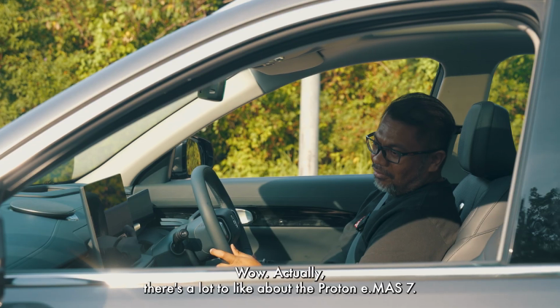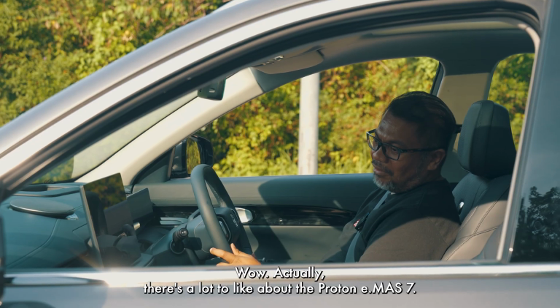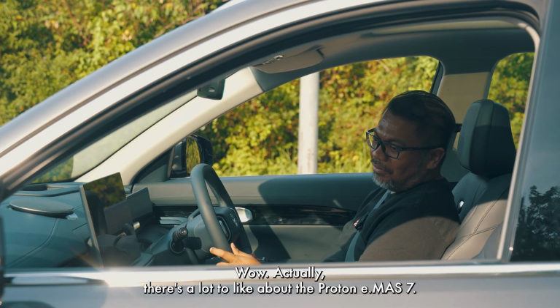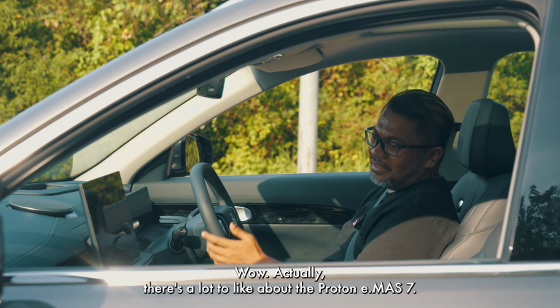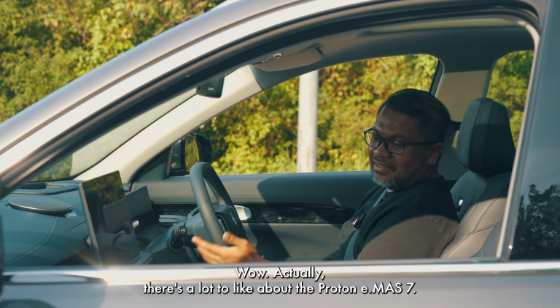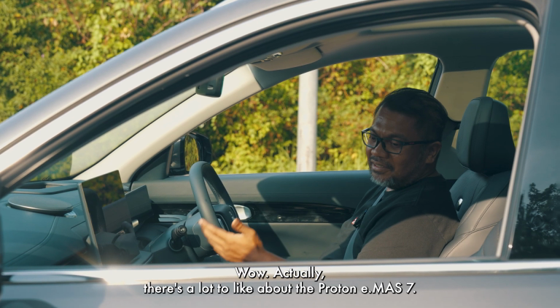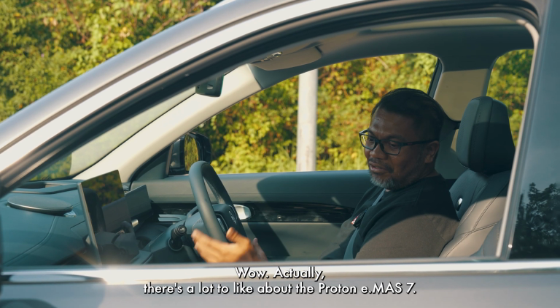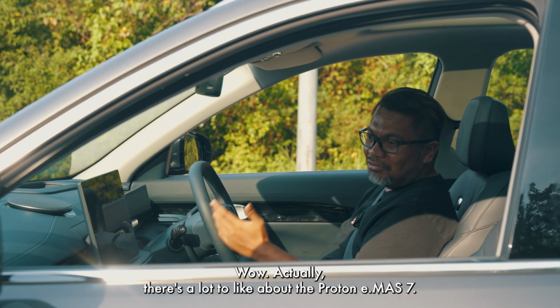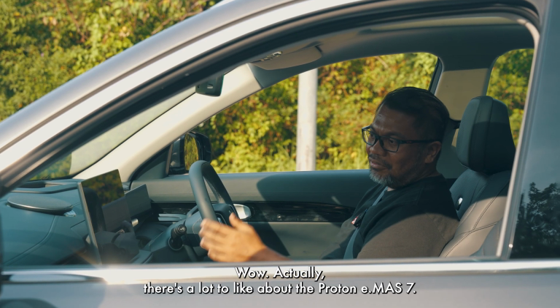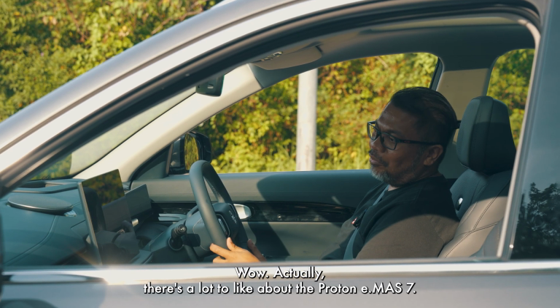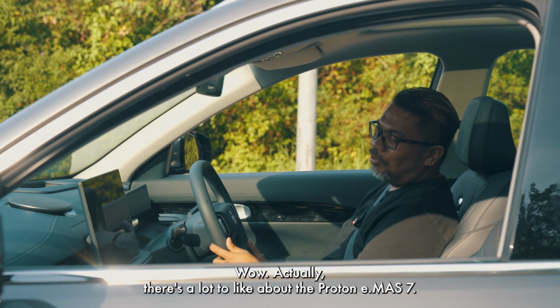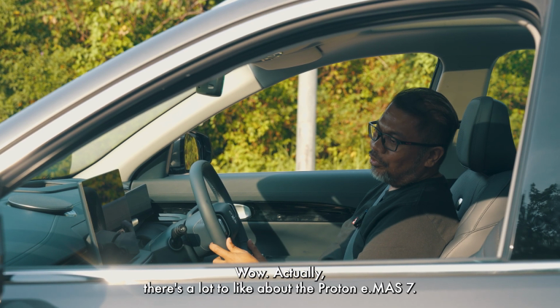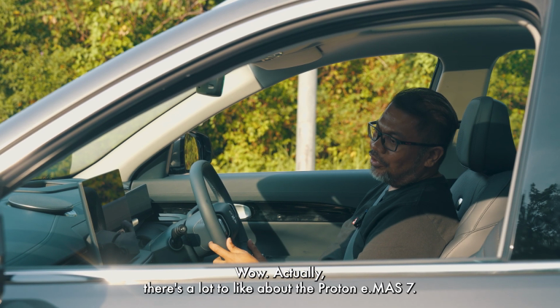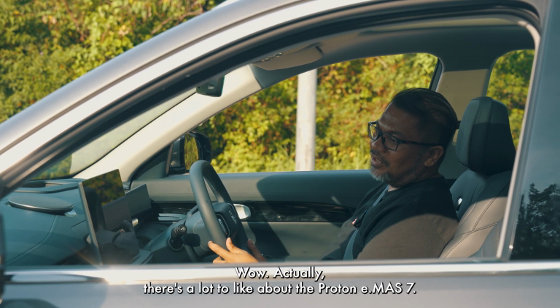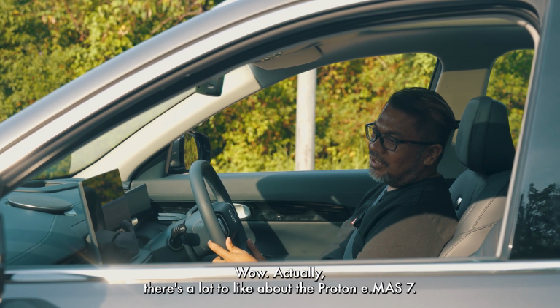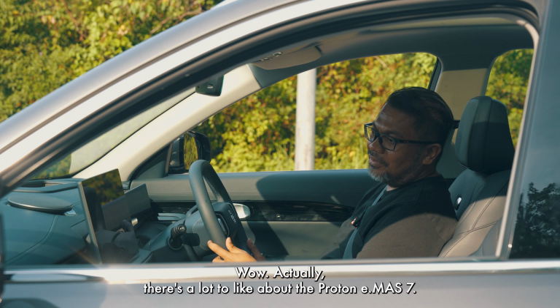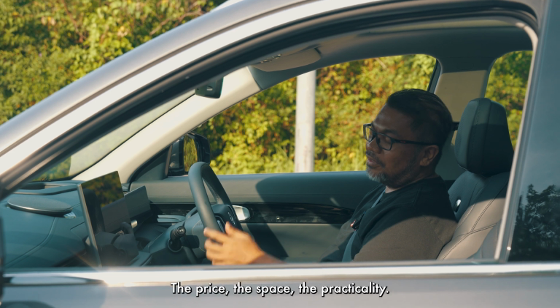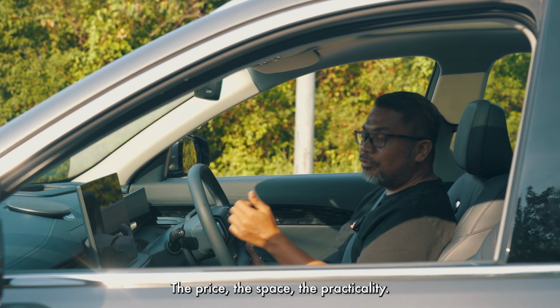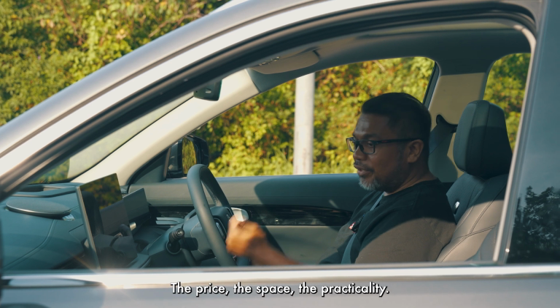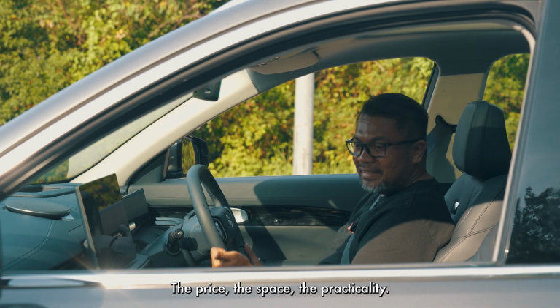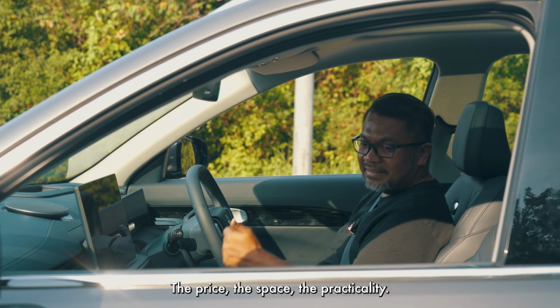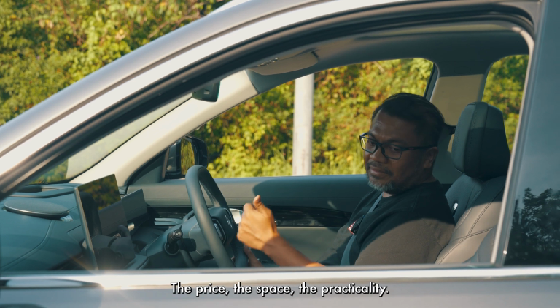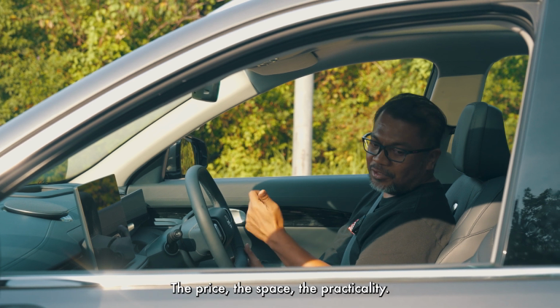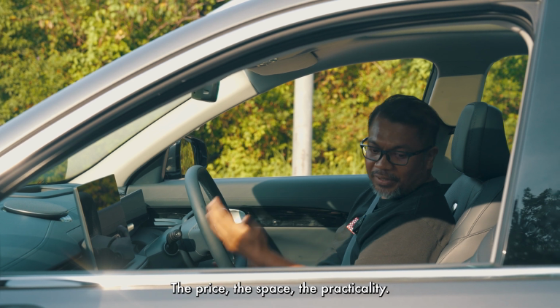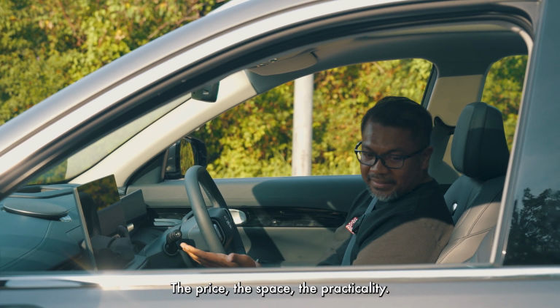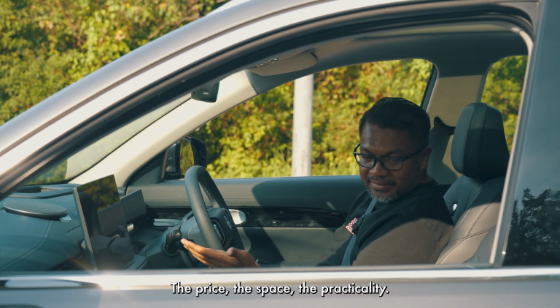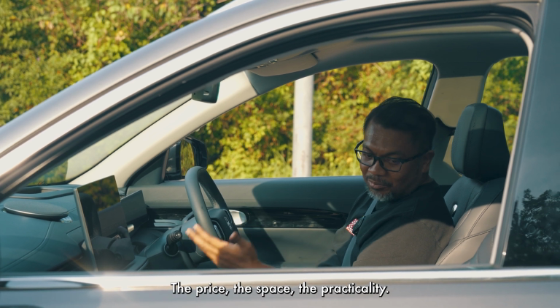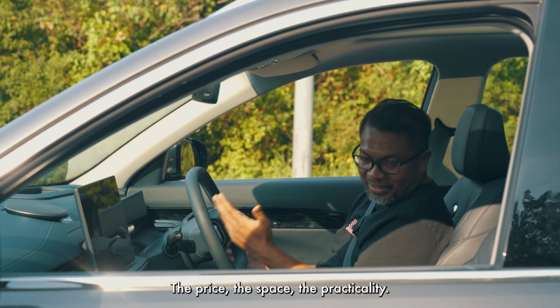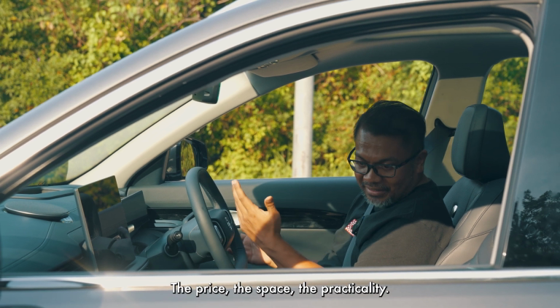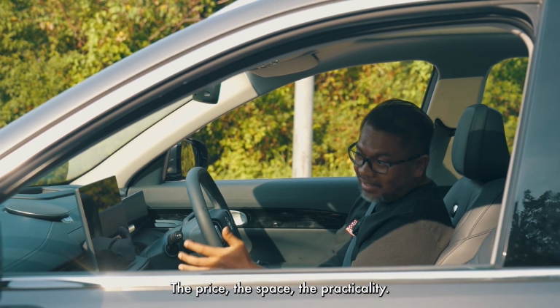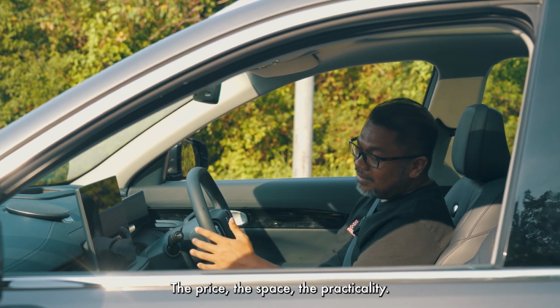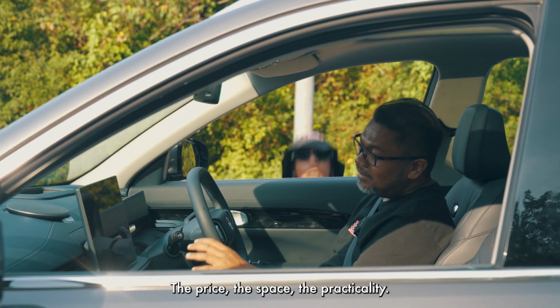Wow, actually there's a lot to like about the Proton E-Must 7. The price, the space, the practicality.